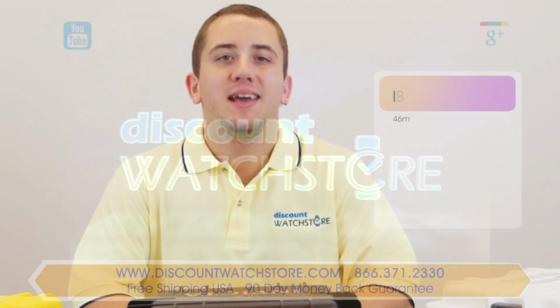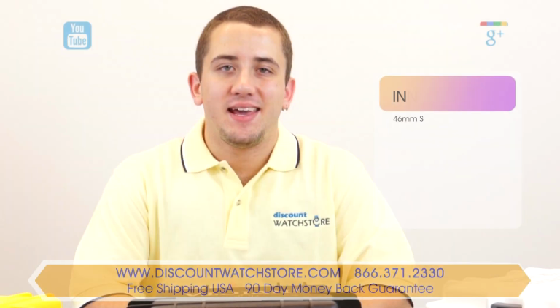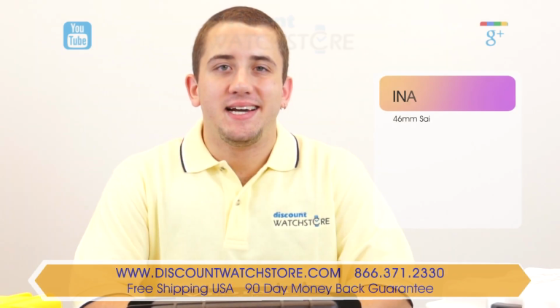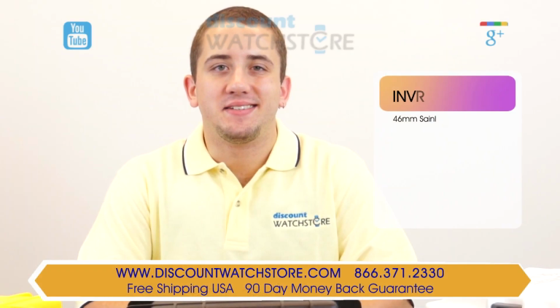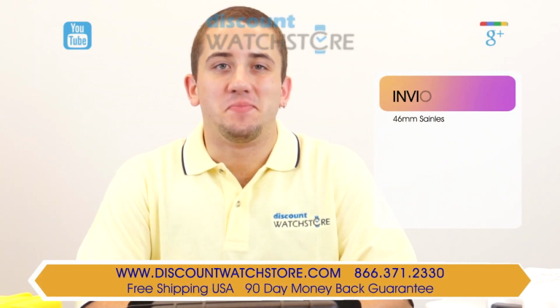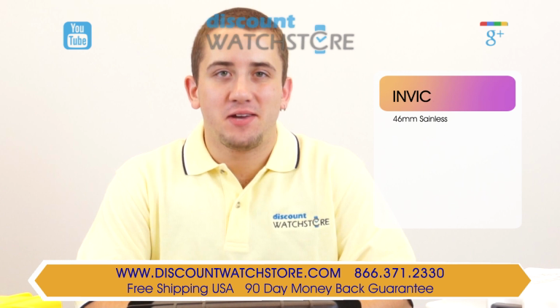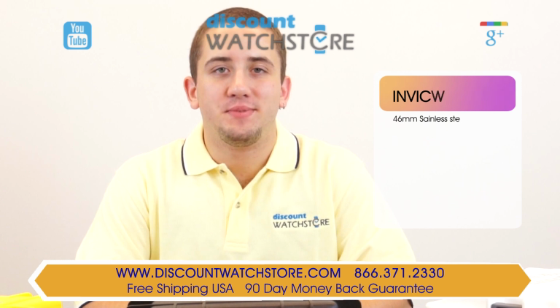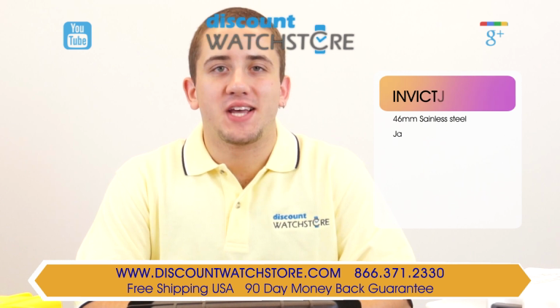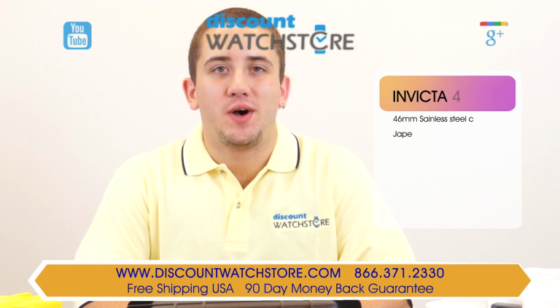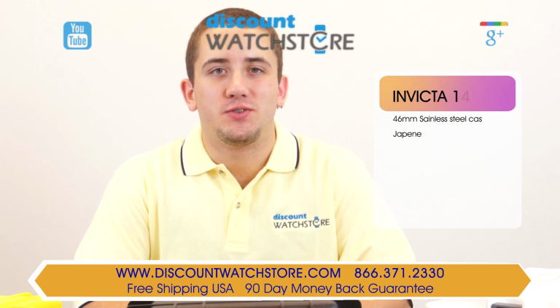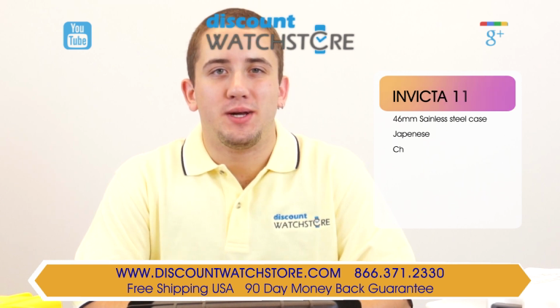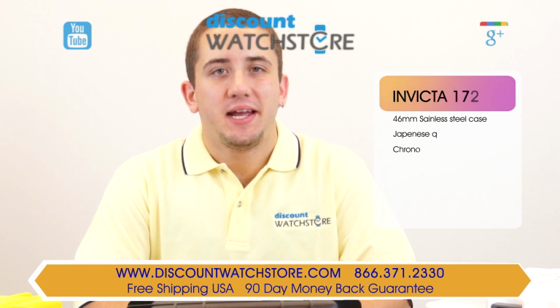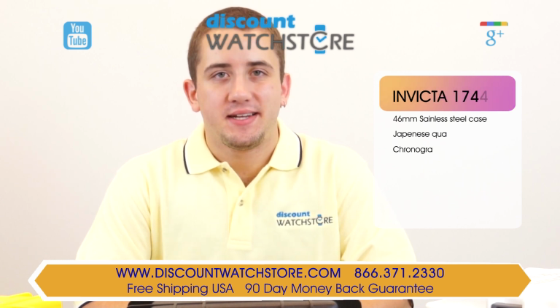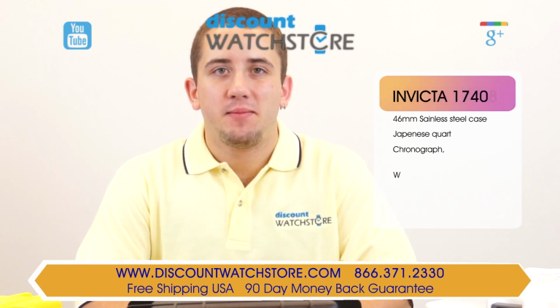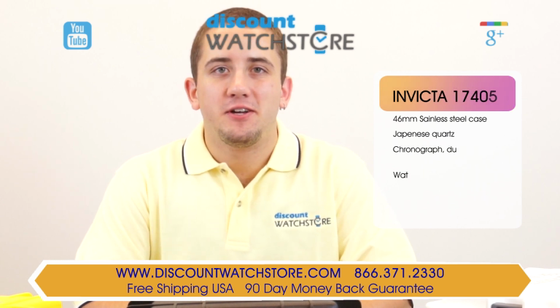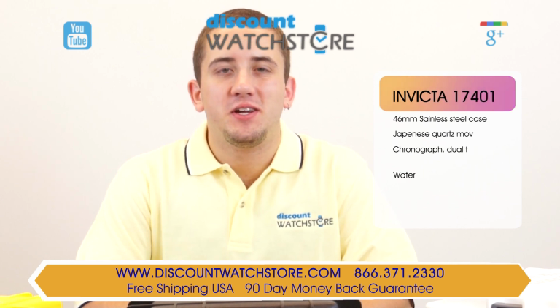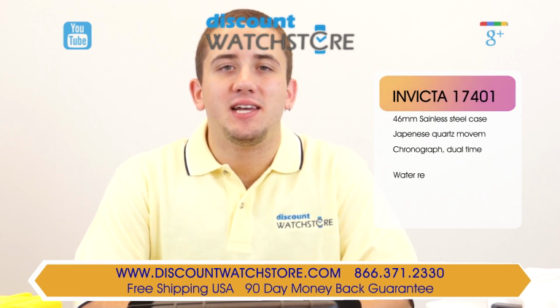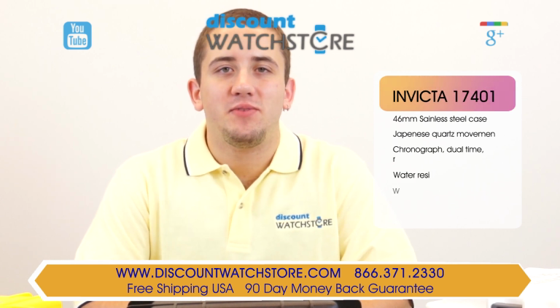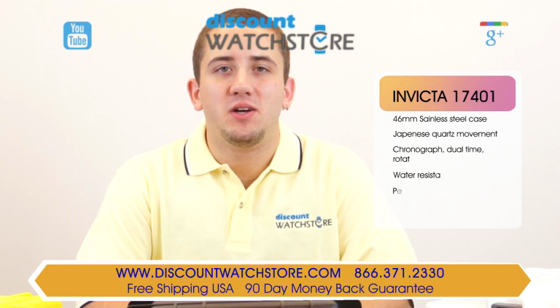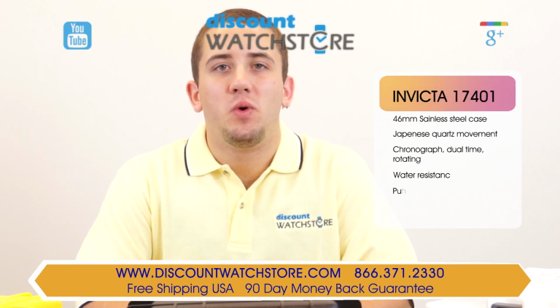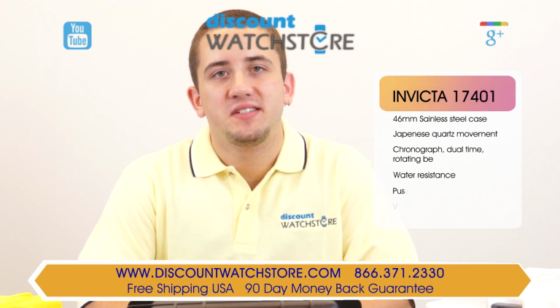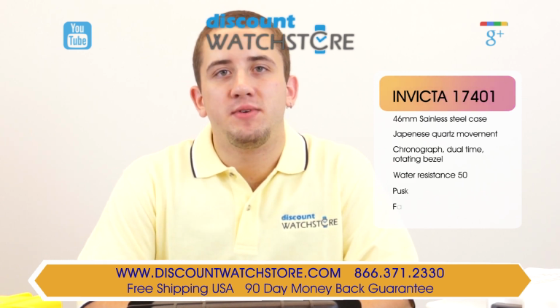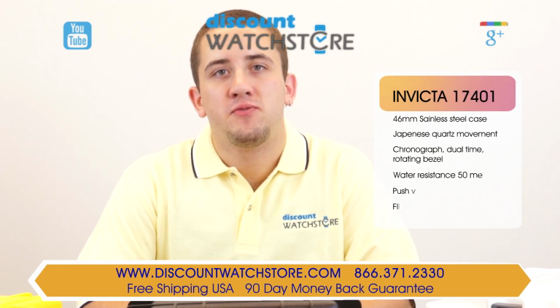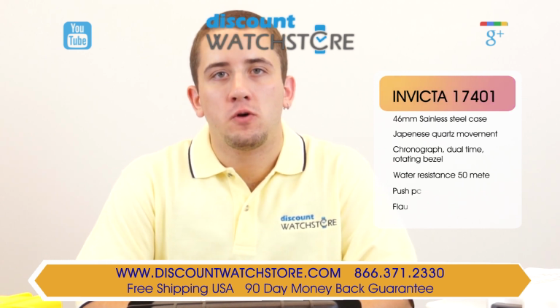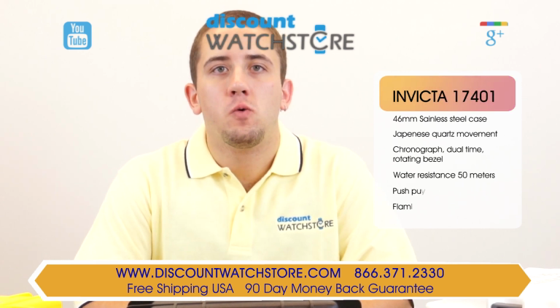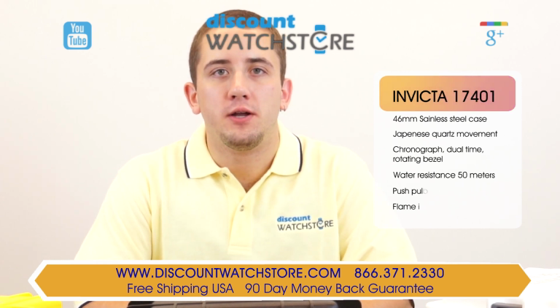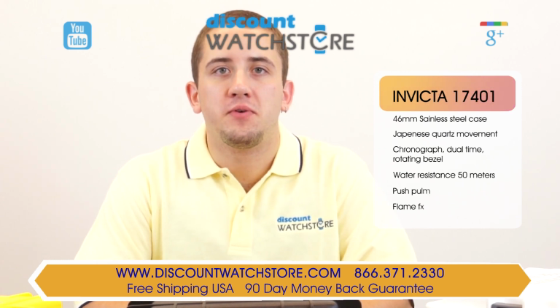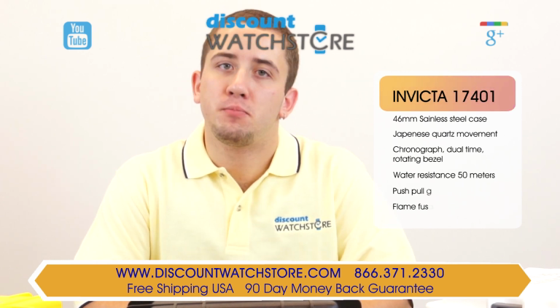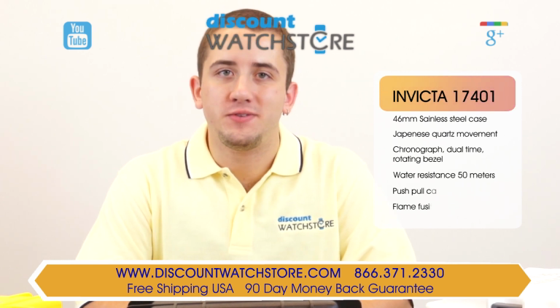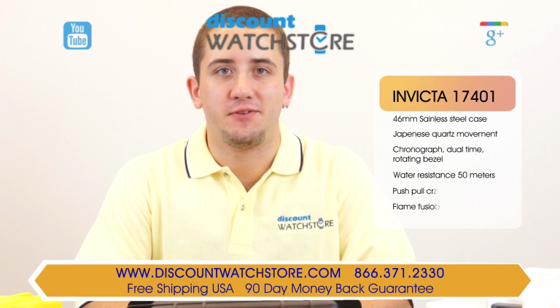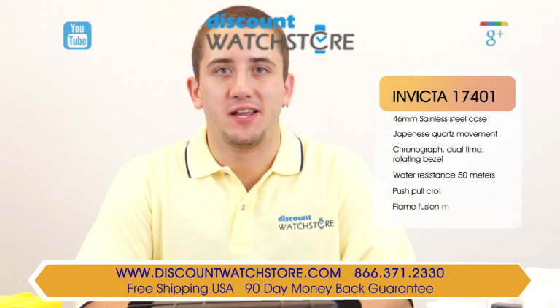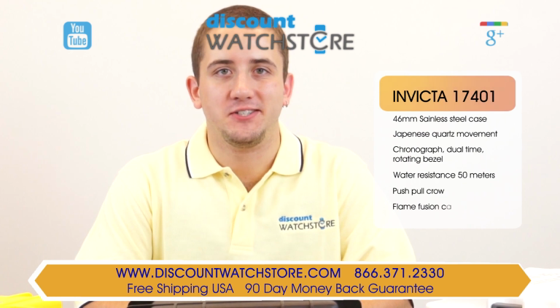Hey guys, this is Mike from Discount Watch Store, and today I'm going to show you the Invicta 17401 from their Pro Diver collection.